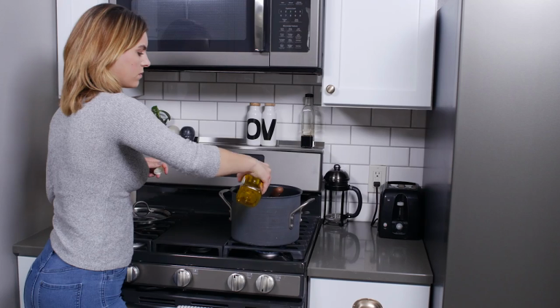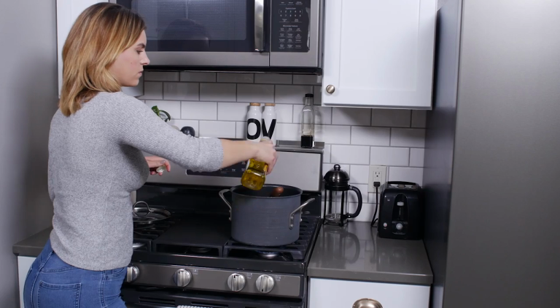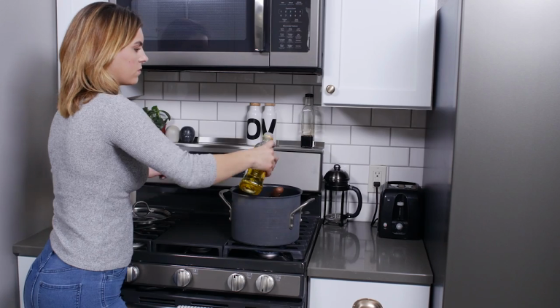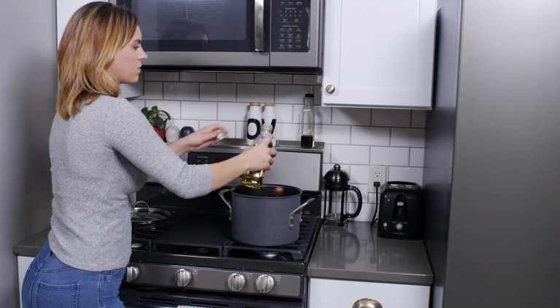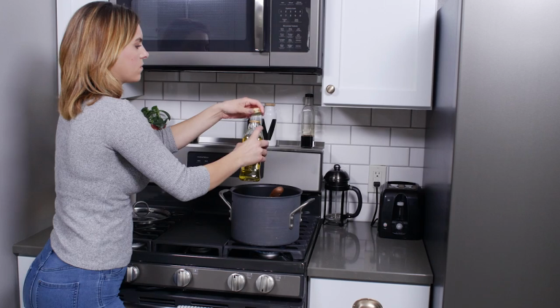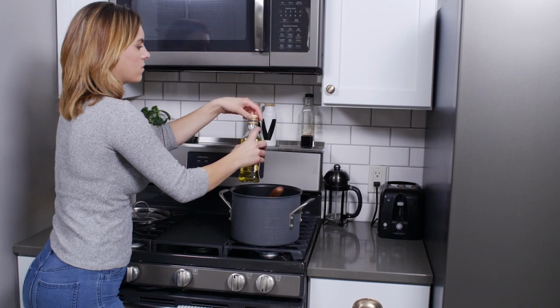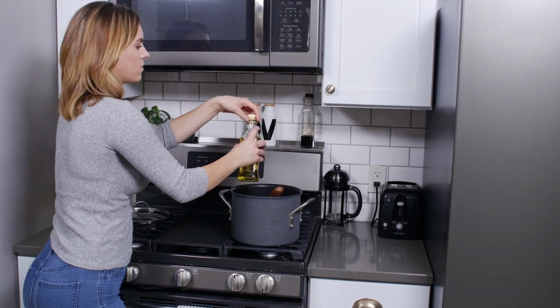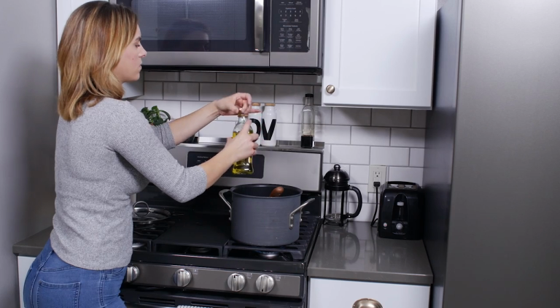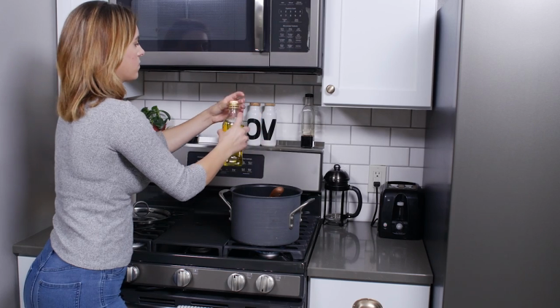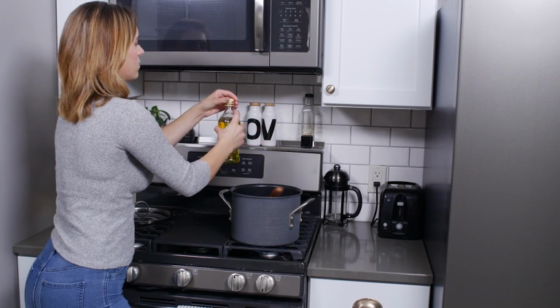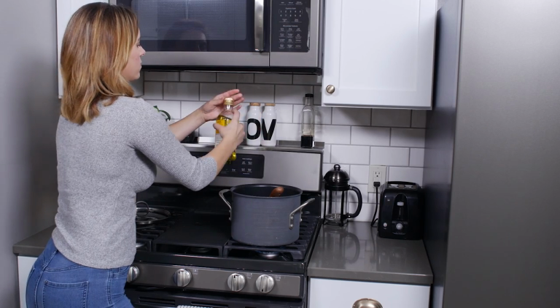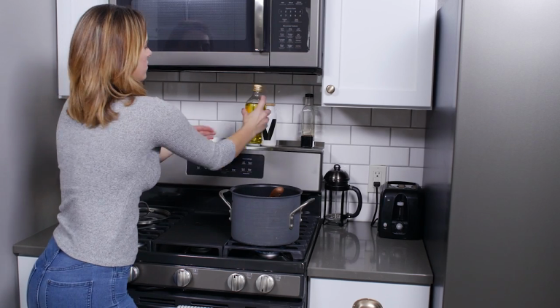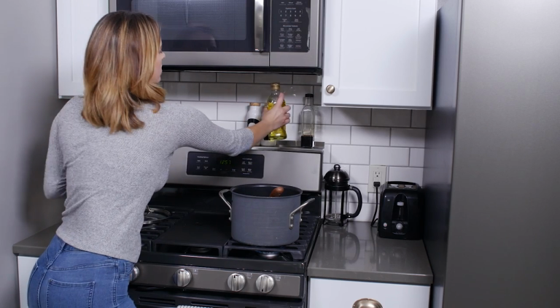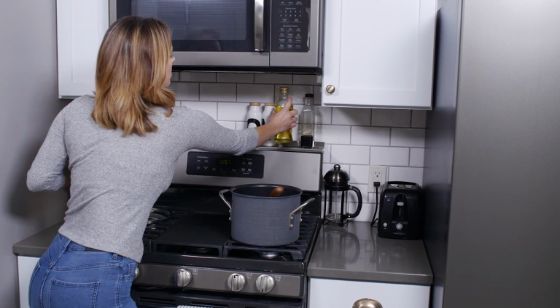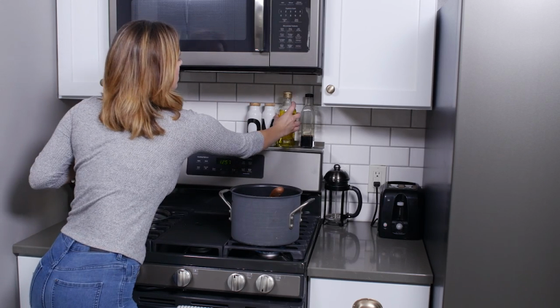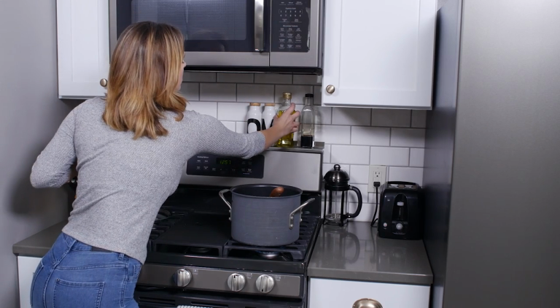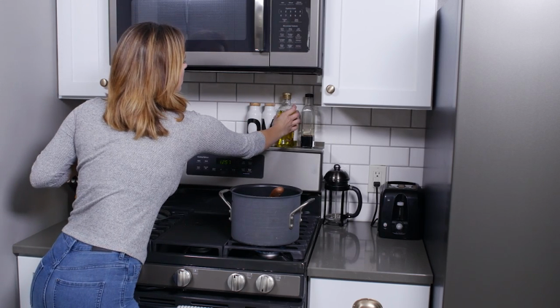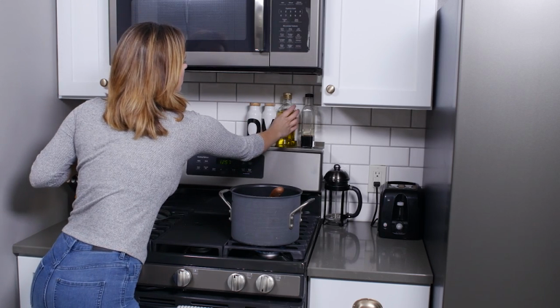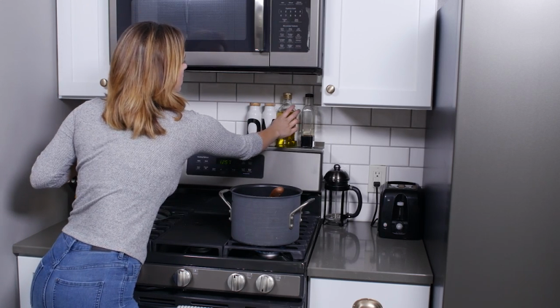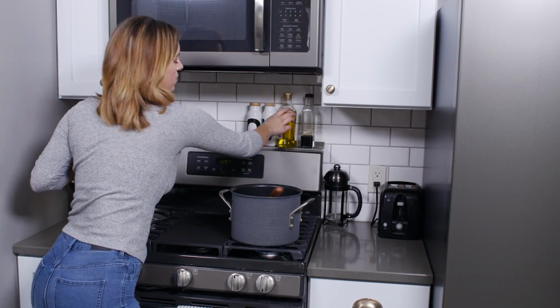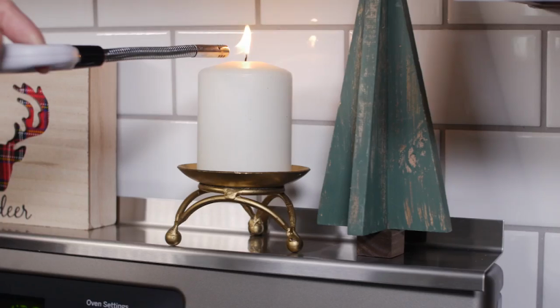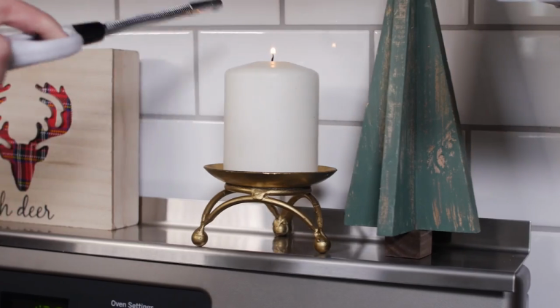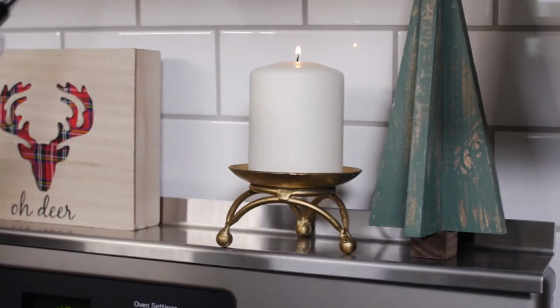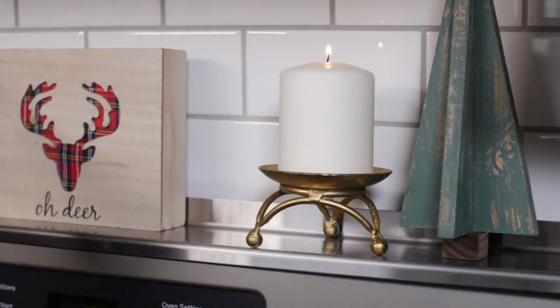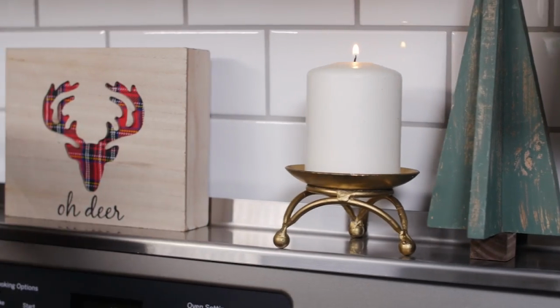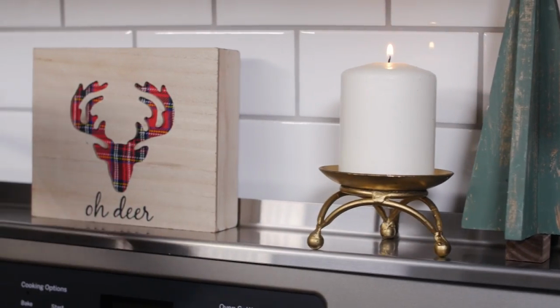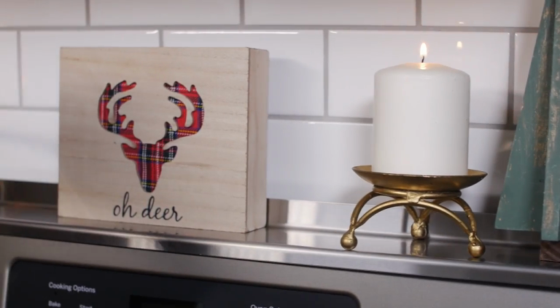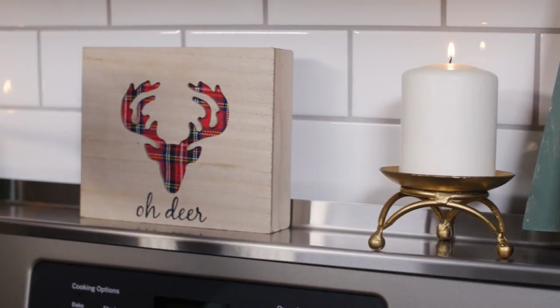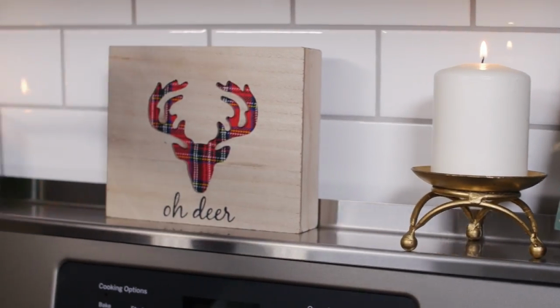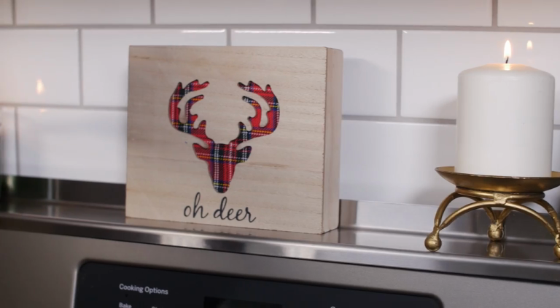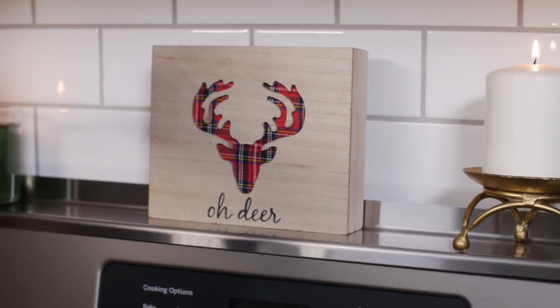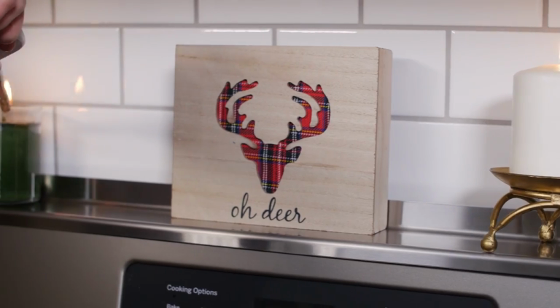But it's not just for herbs and oils. Use Stove Shelf to spice up your kitchen decor — furnish it with candles, flowers, and other decorations.